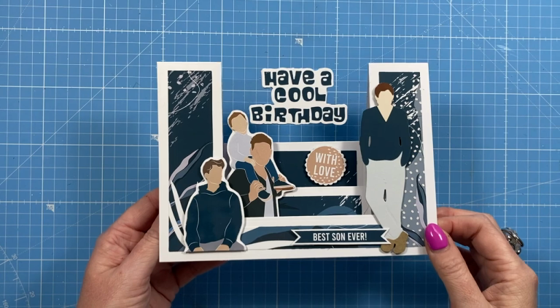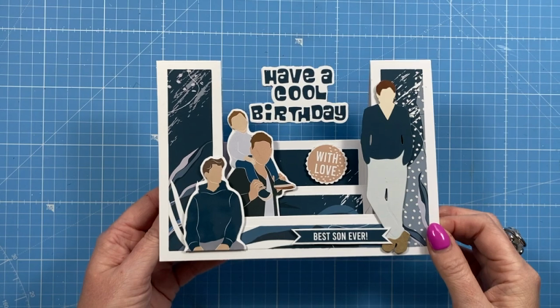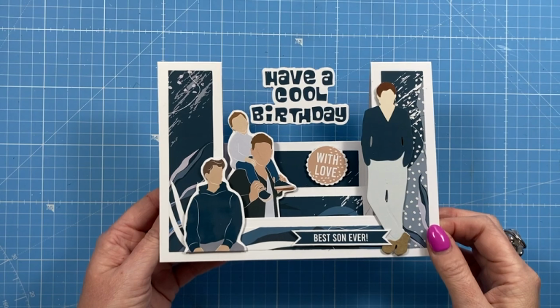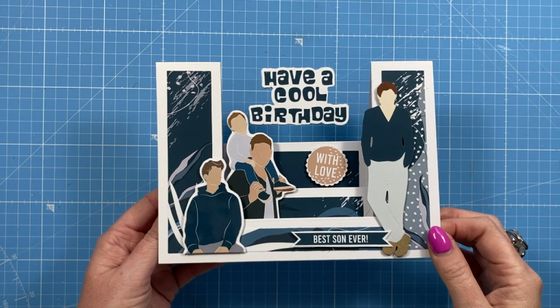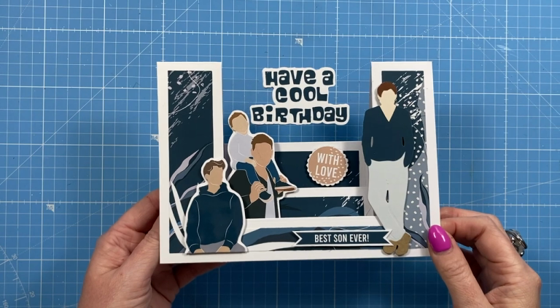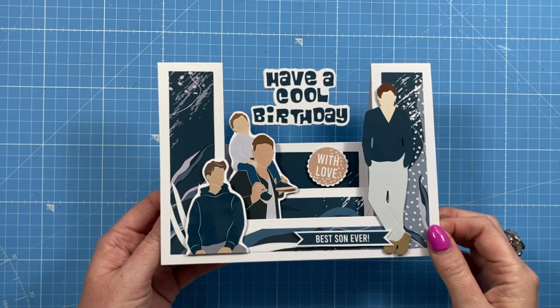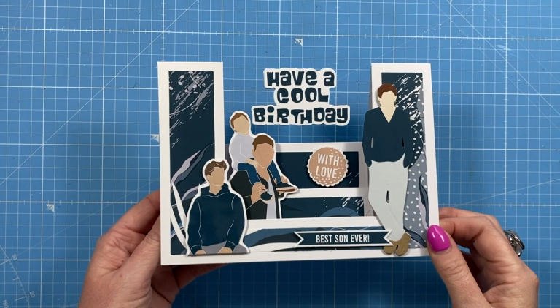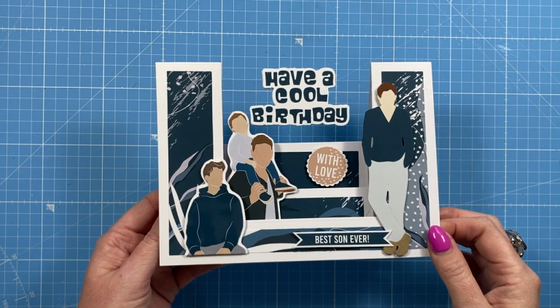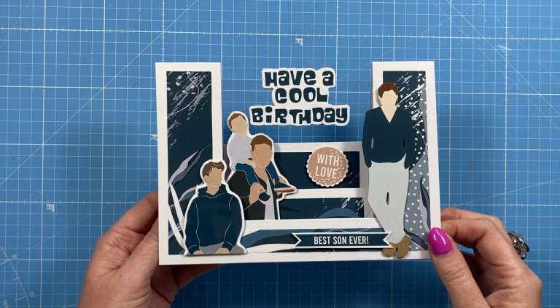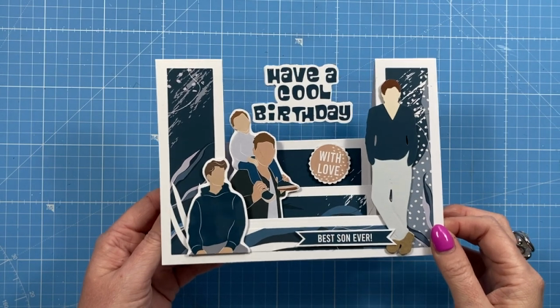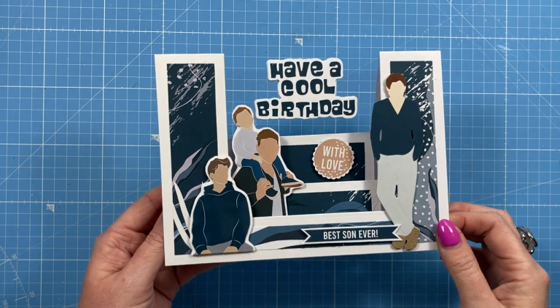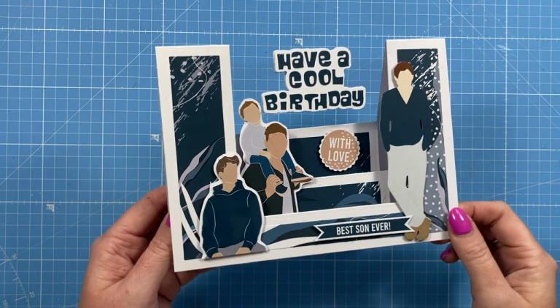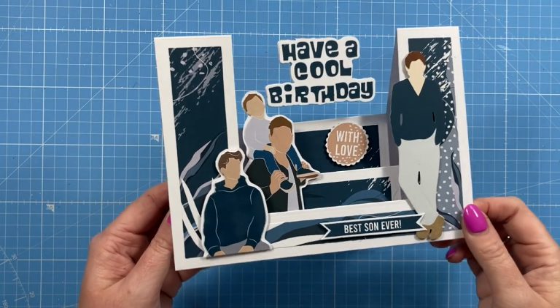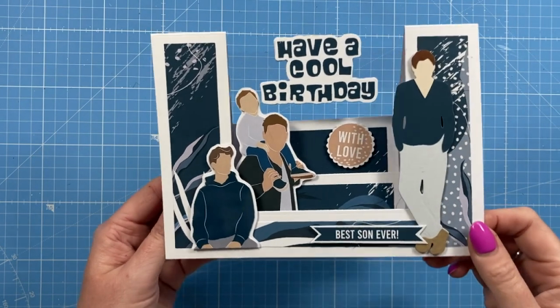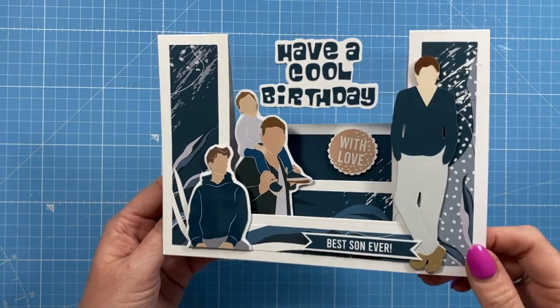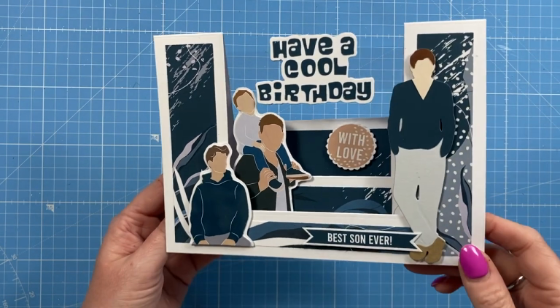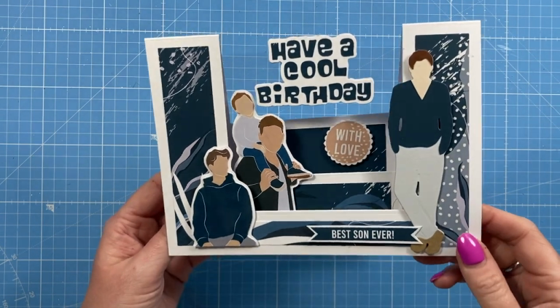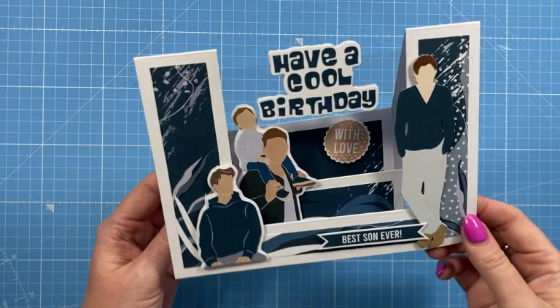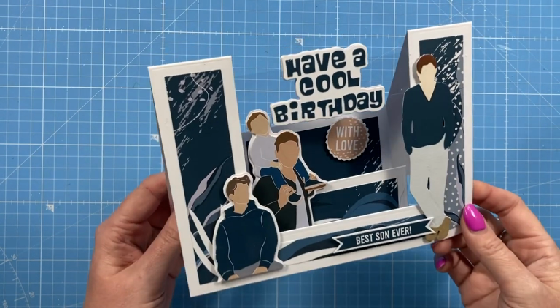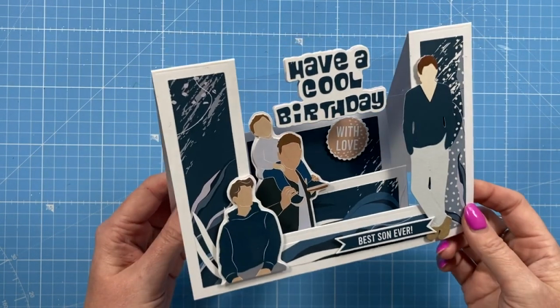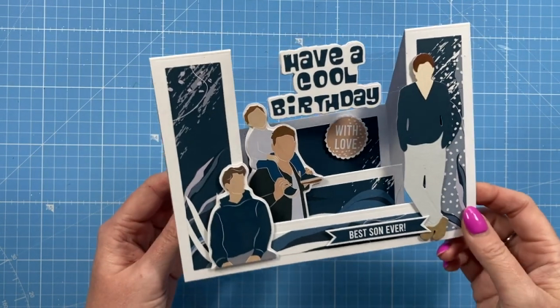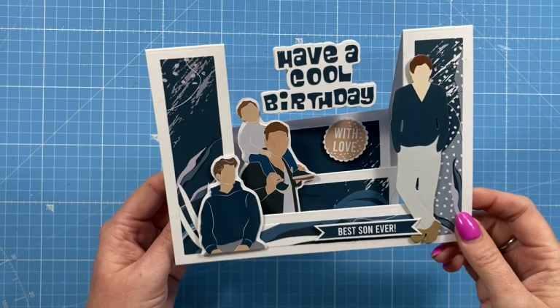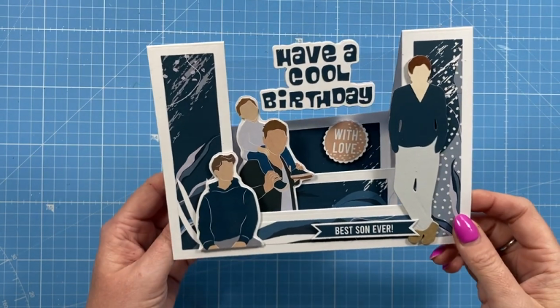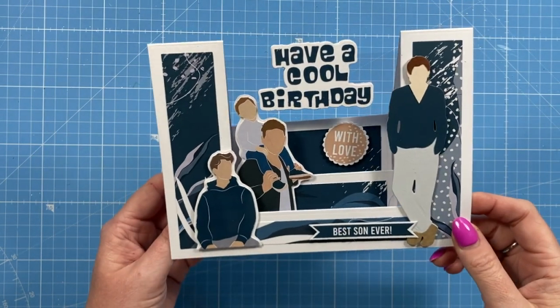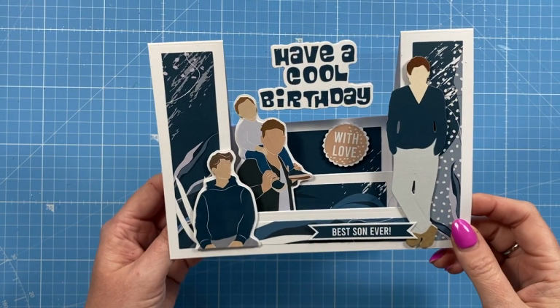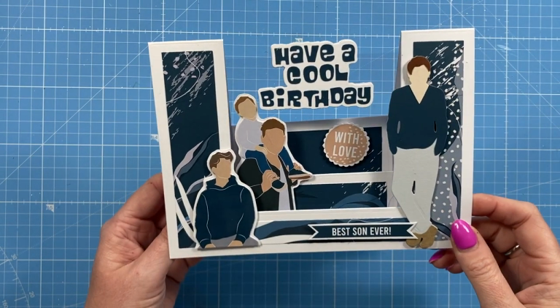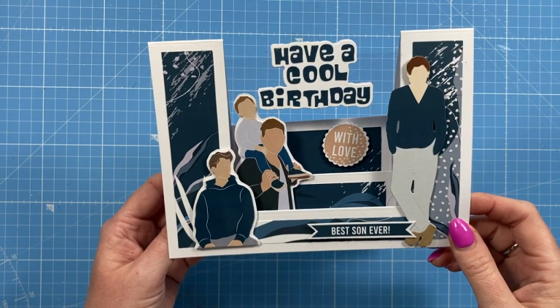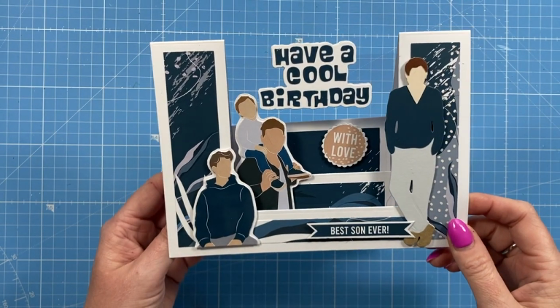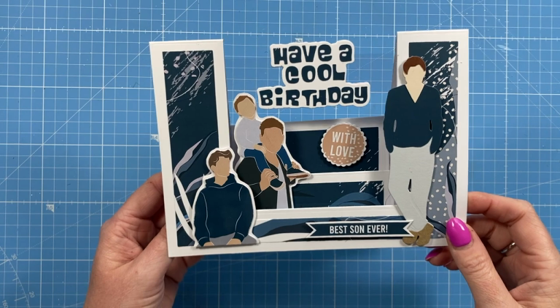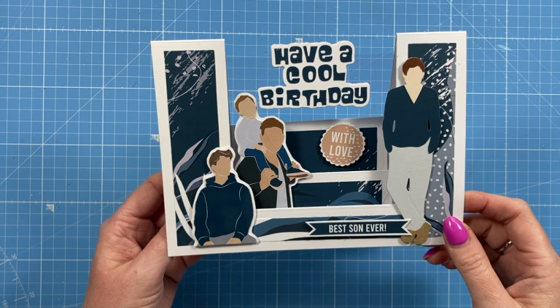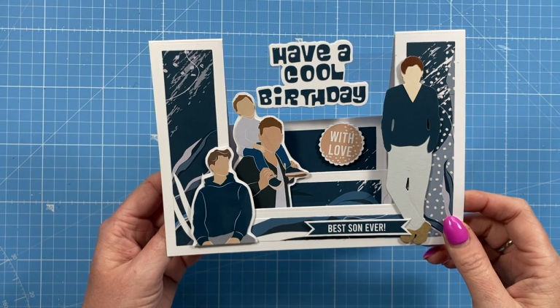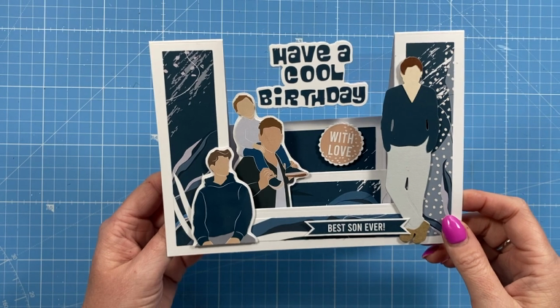Hey everyone, it's Sam here. Thank you for watching today. I'm going to show you how to make this stepper card — it's a centre stepper card.